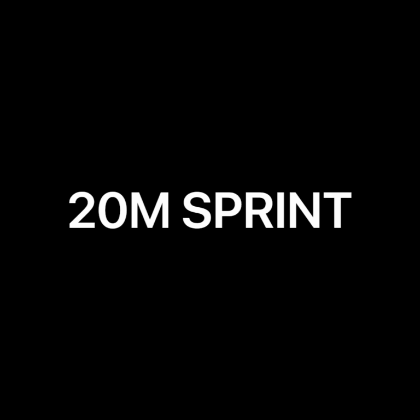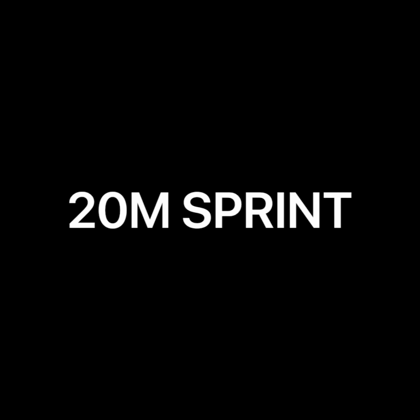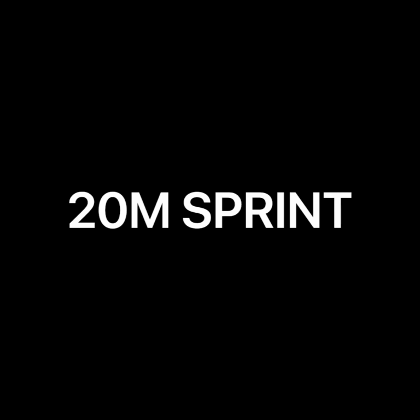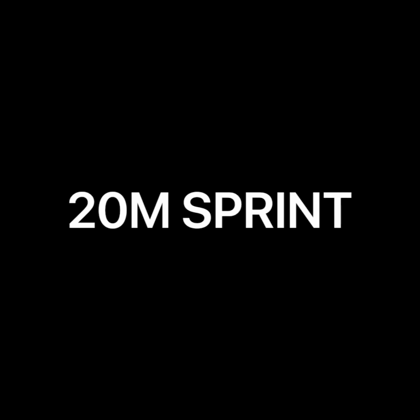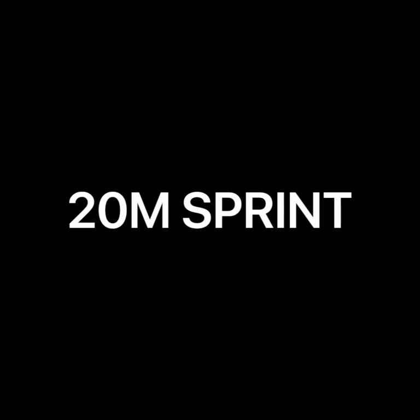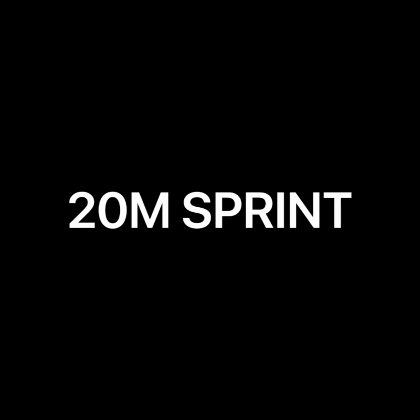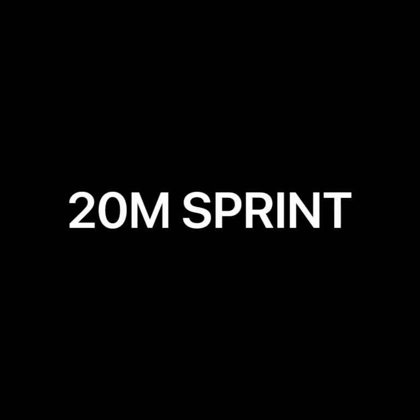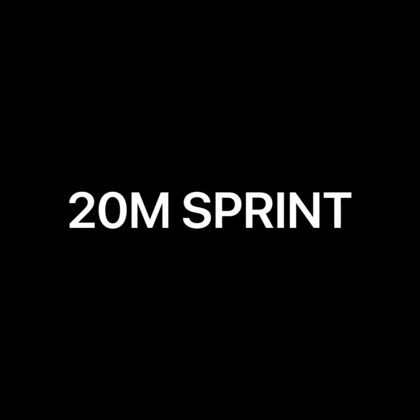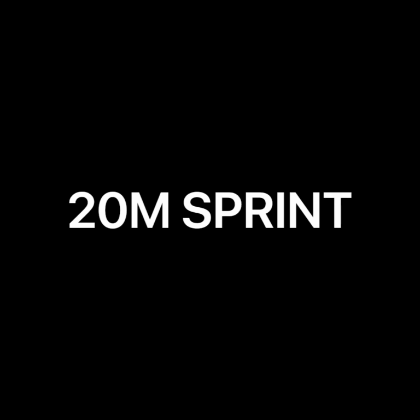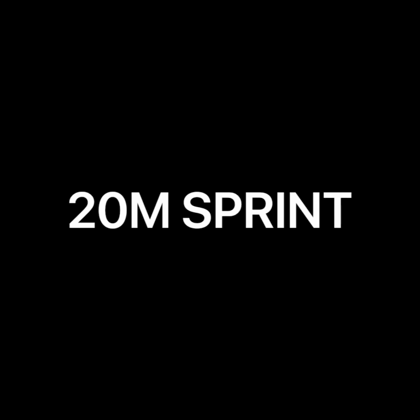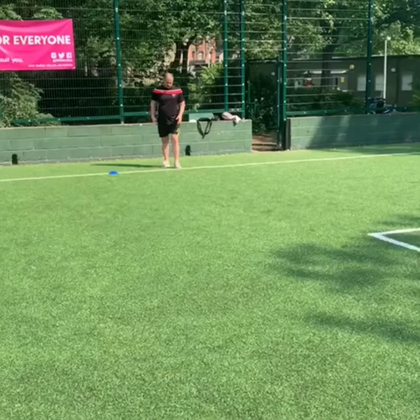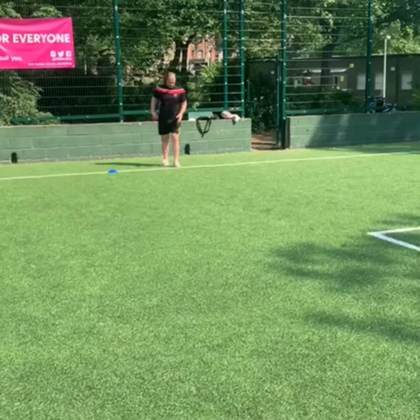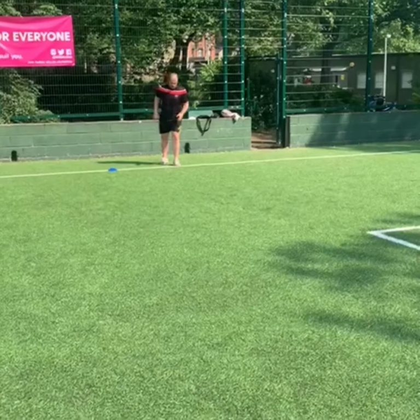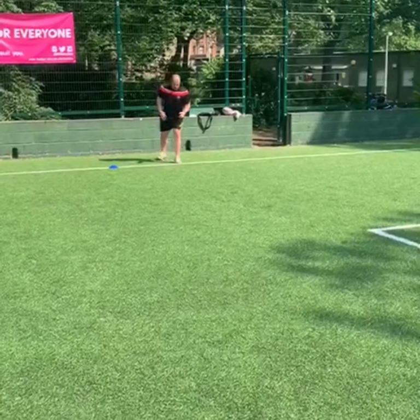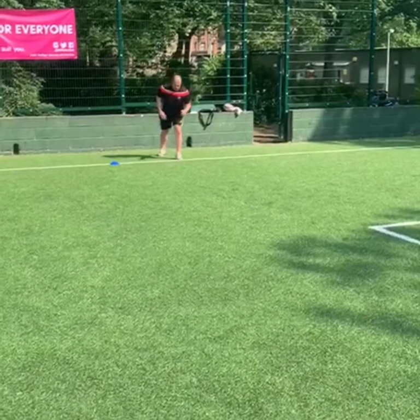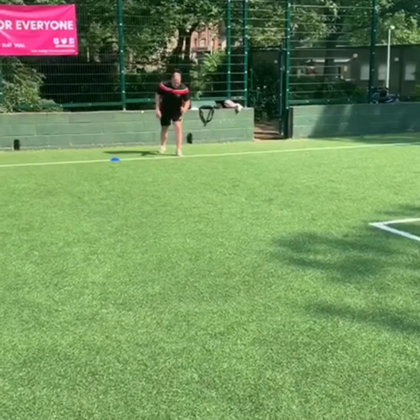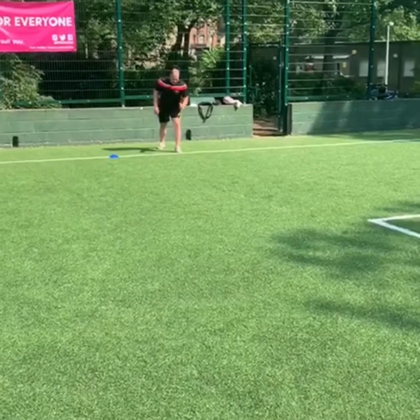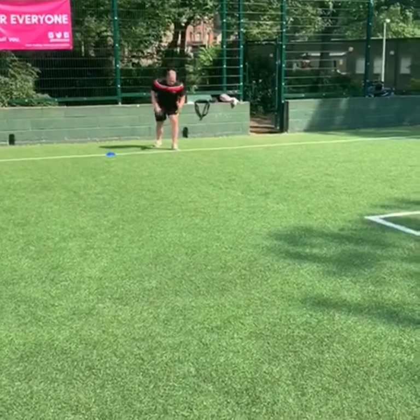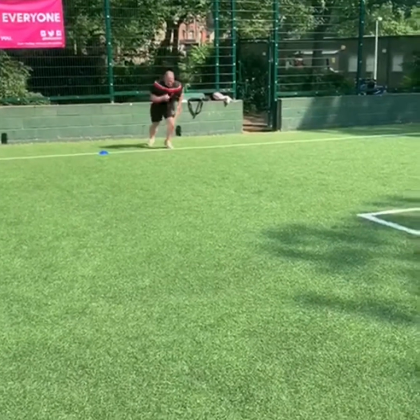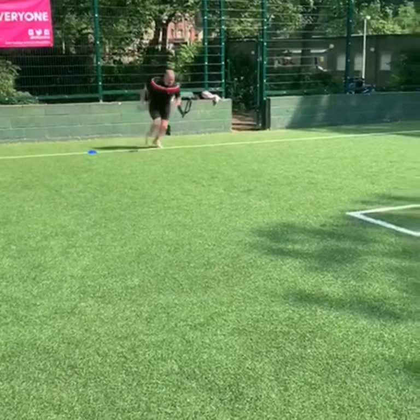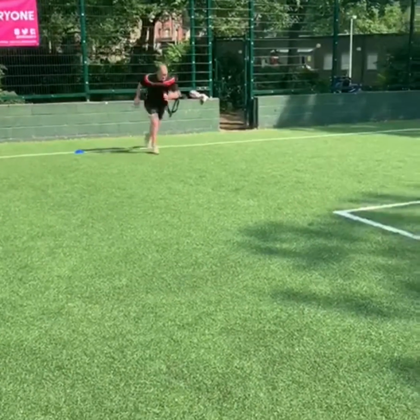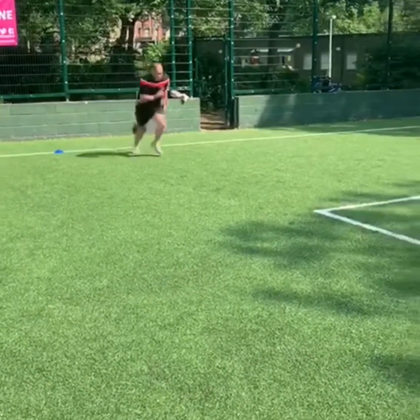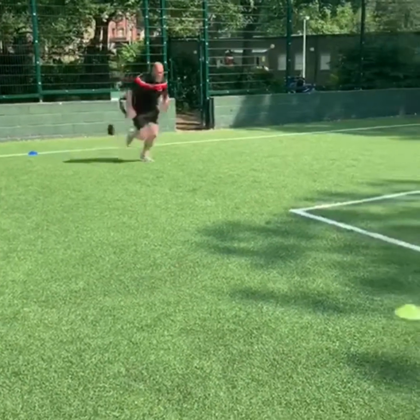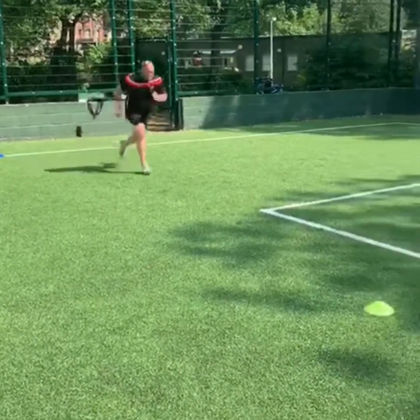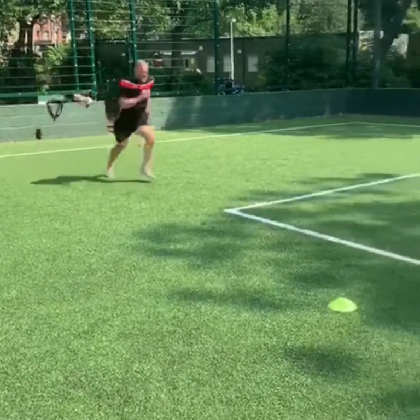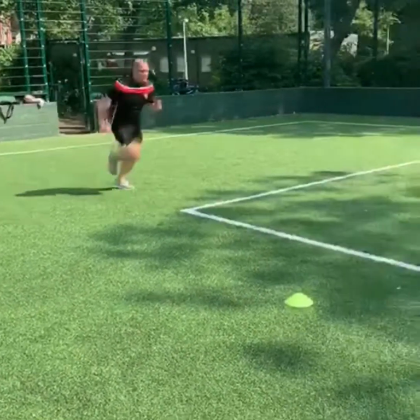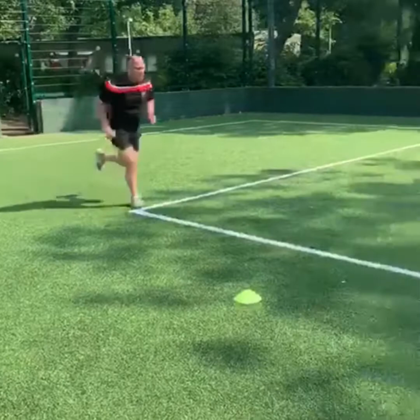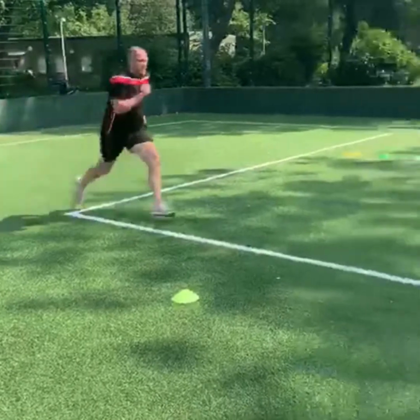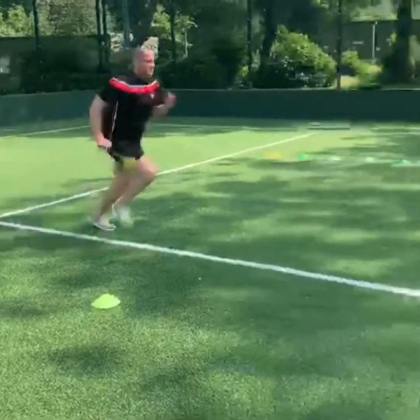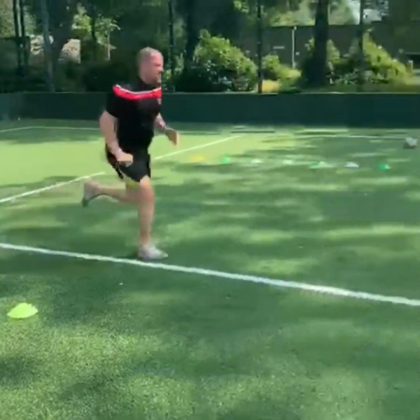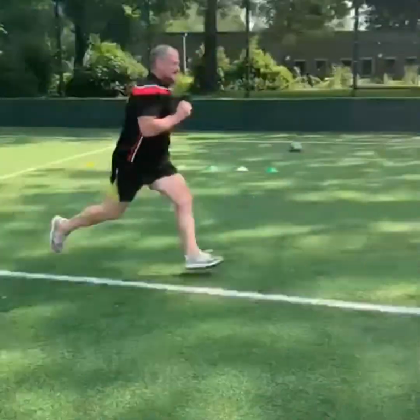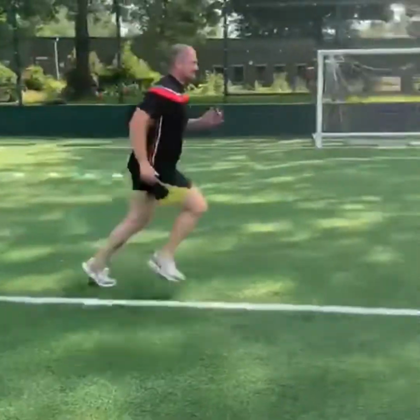Next we've just got a full-out 20 meter sprint — you go as fast as you can for 20 meters, all the way through the cone.